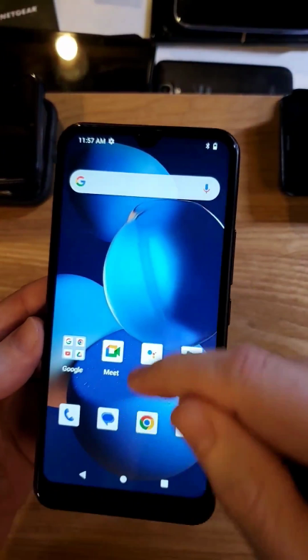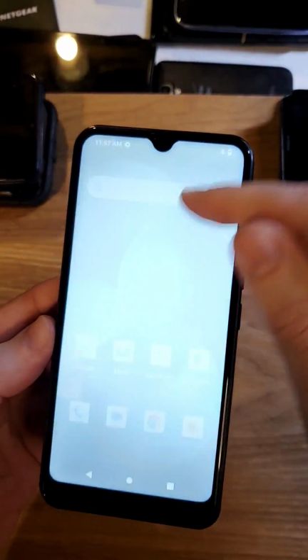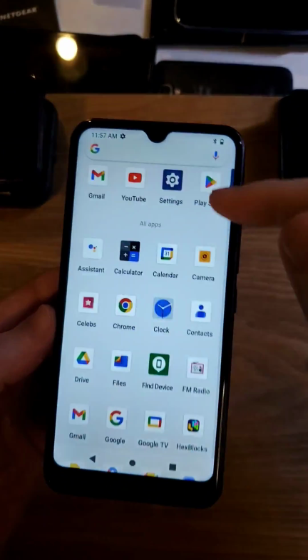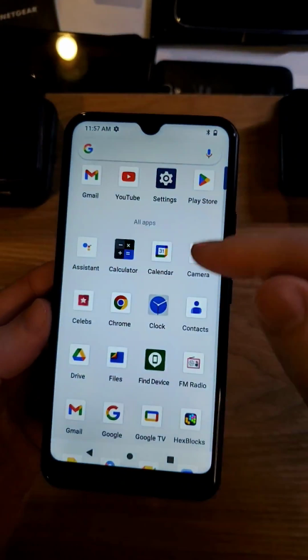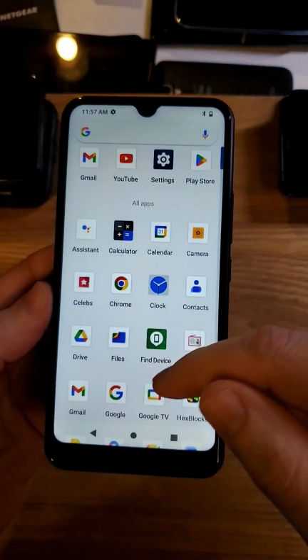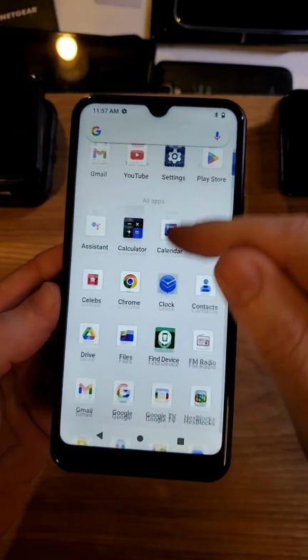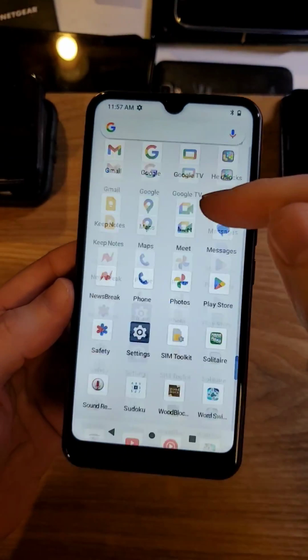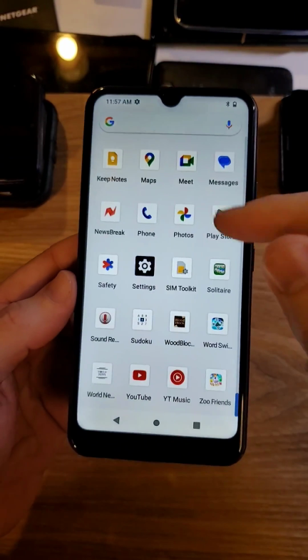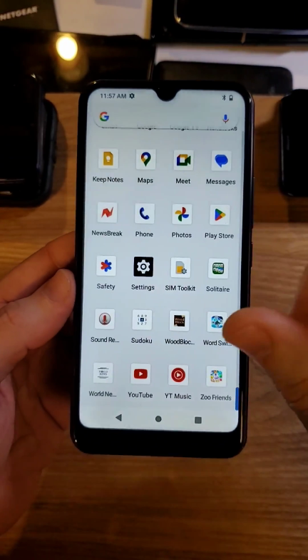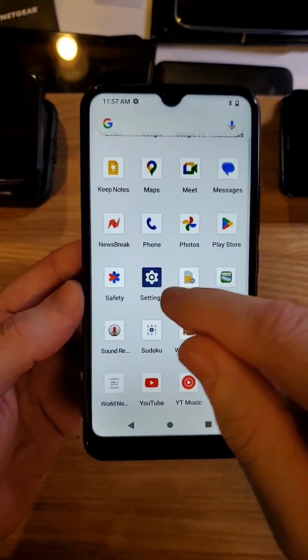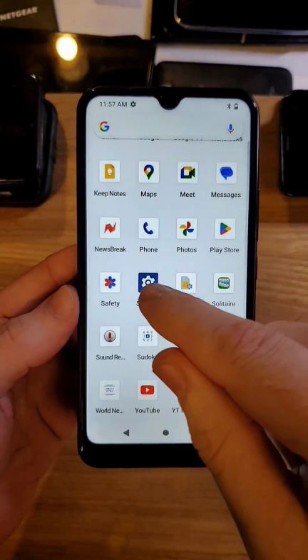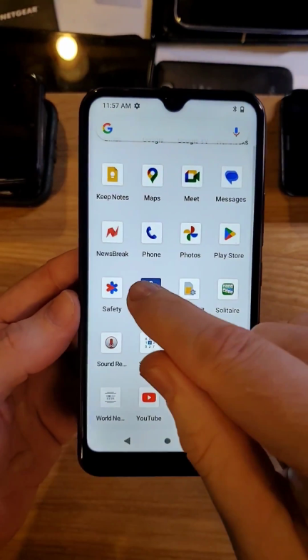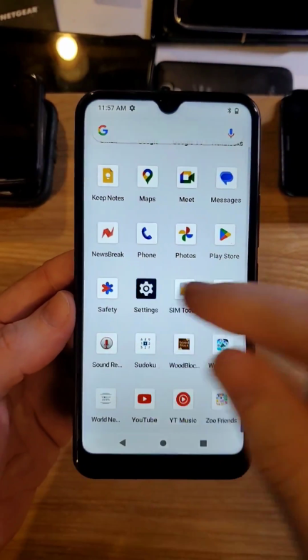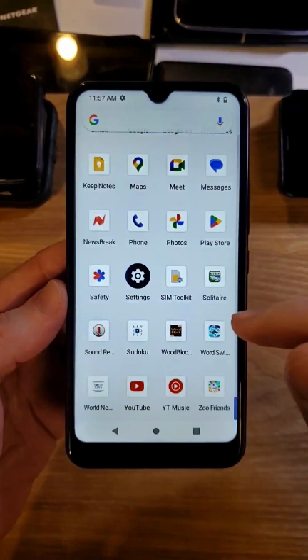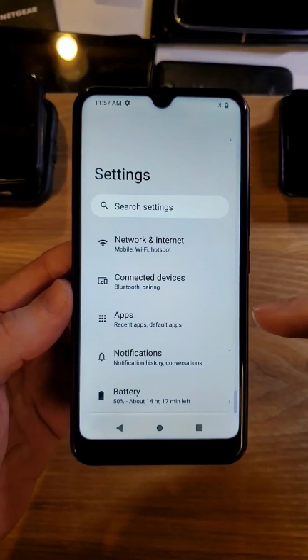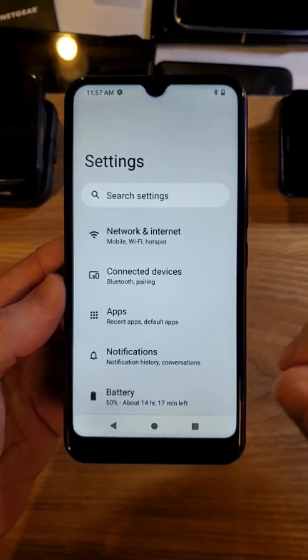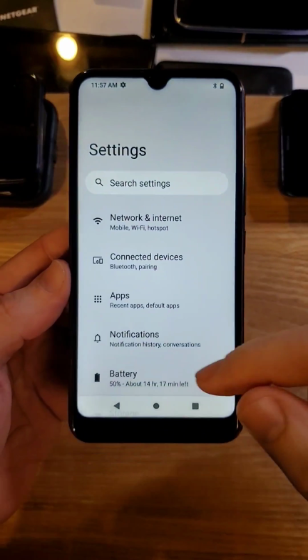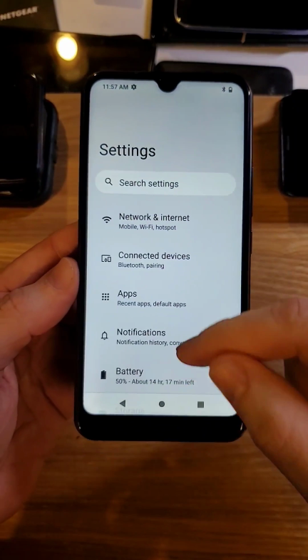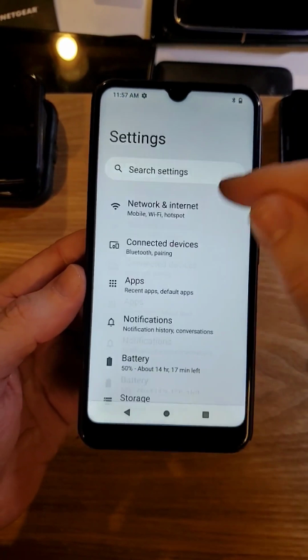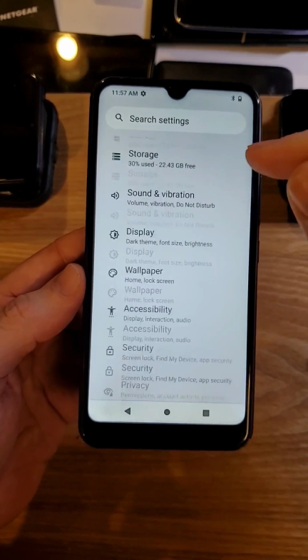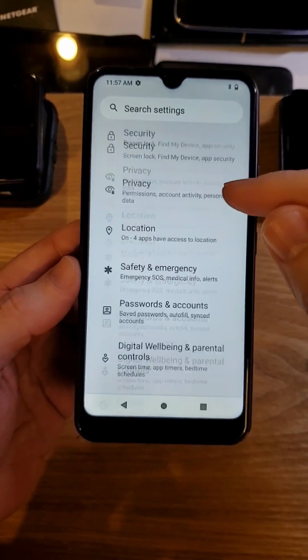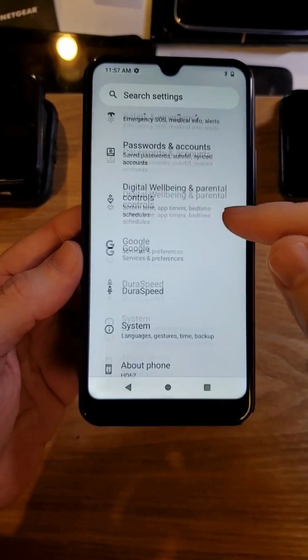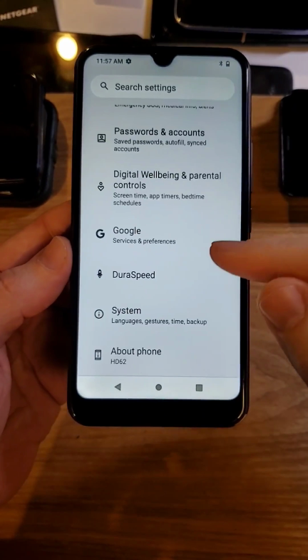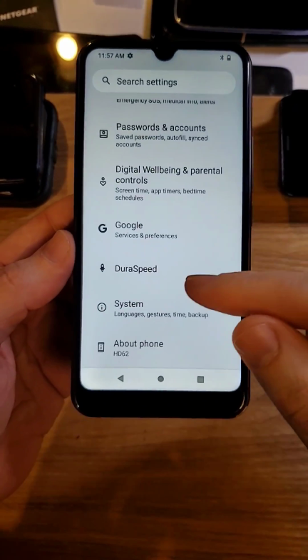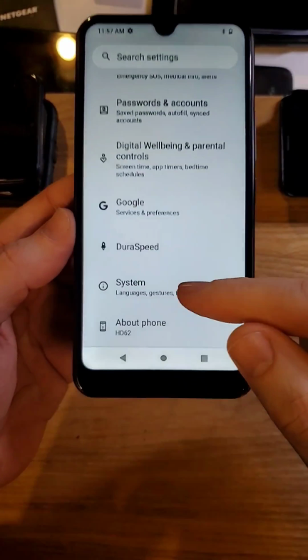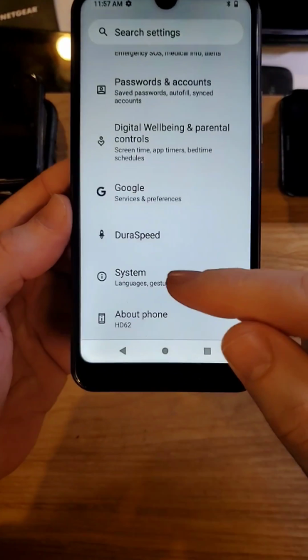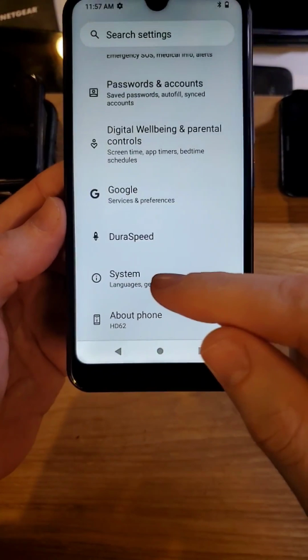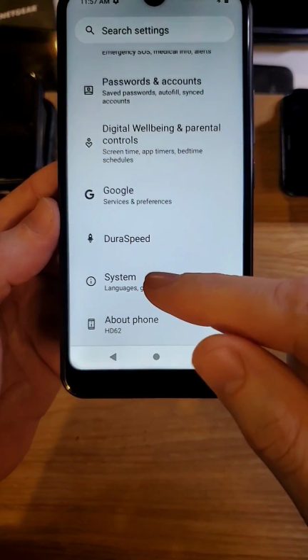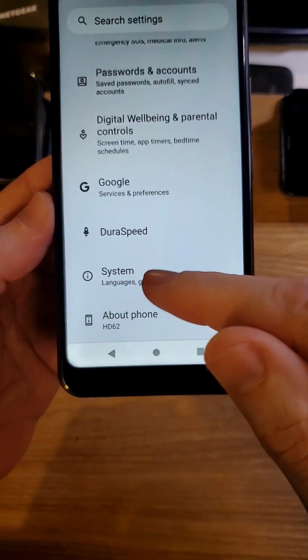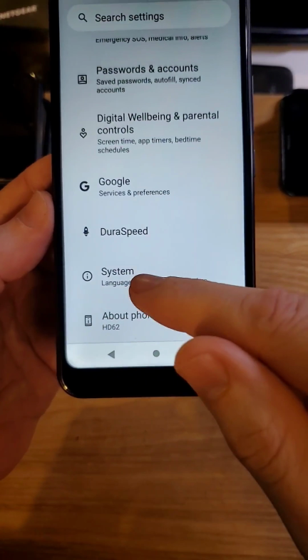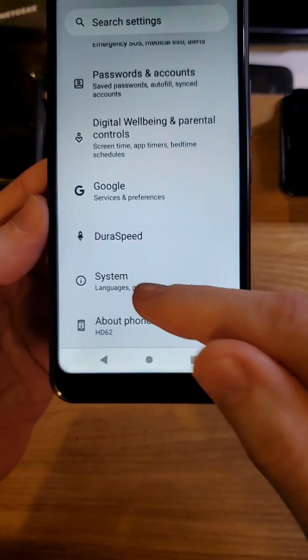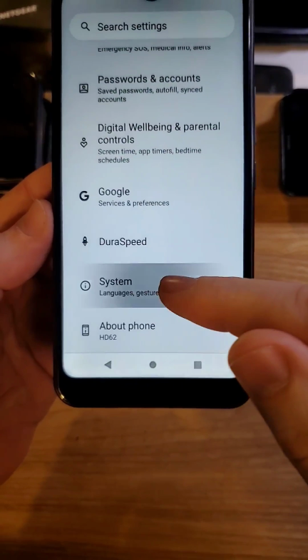All right, we're going to go inside Settings. Touch Settings, scroll all the way to the bottom, and touch System.